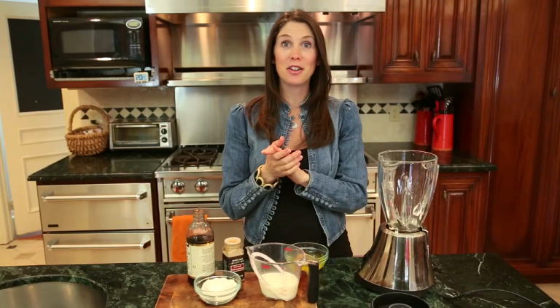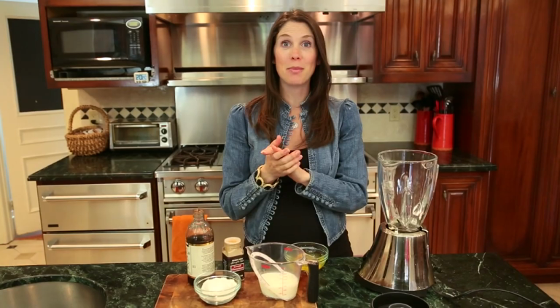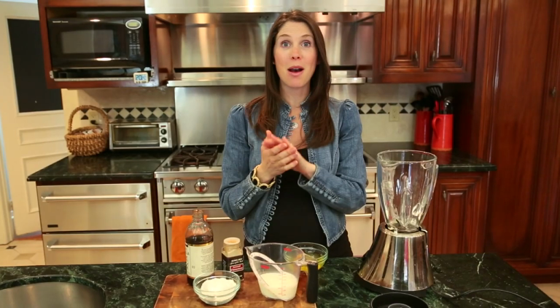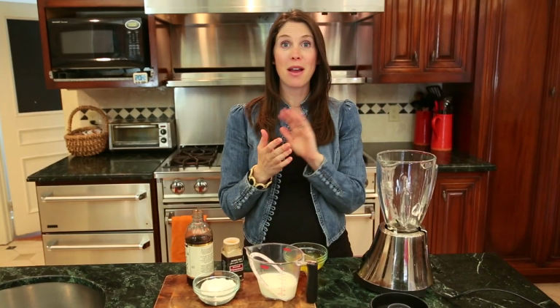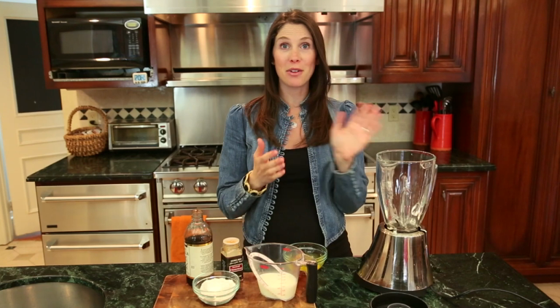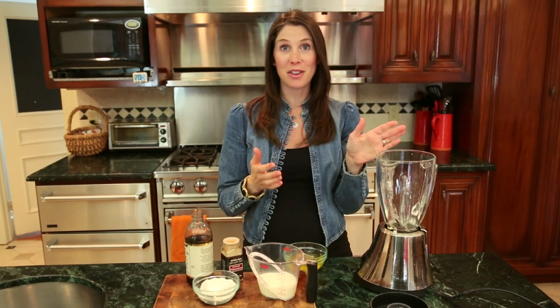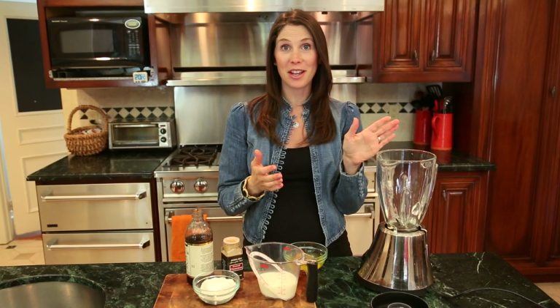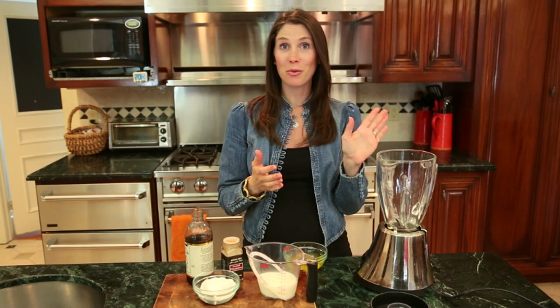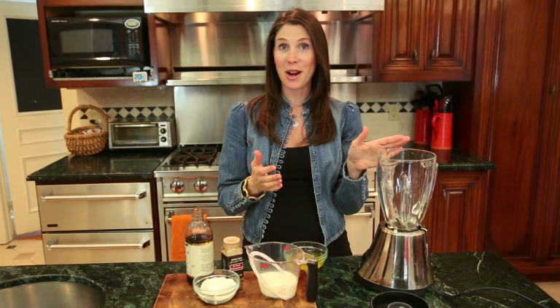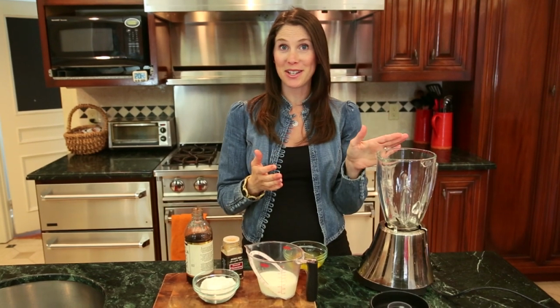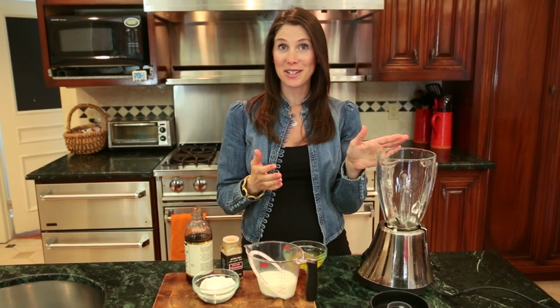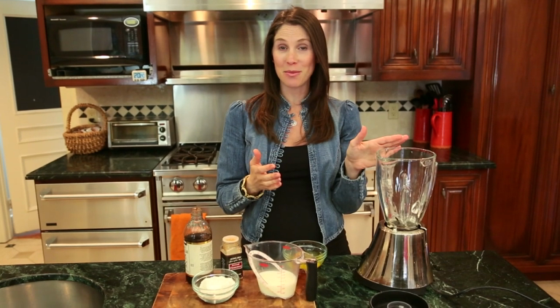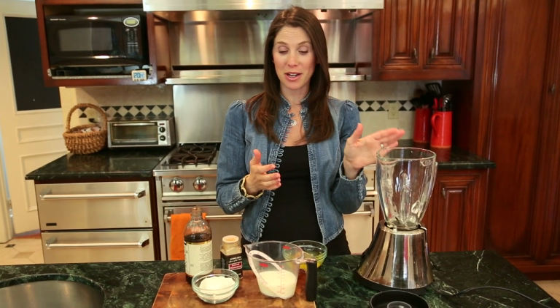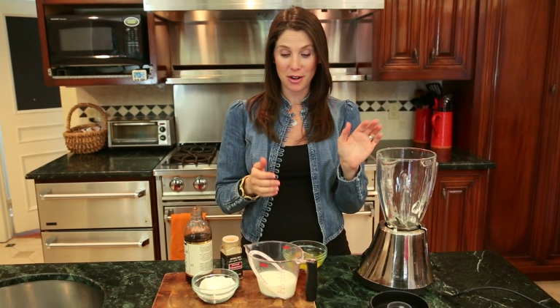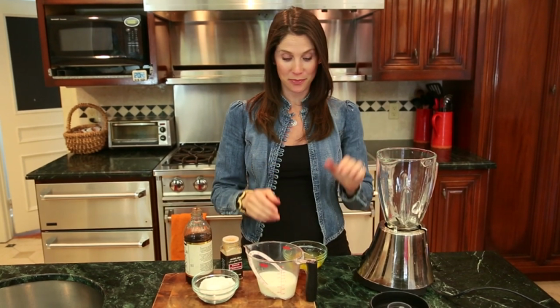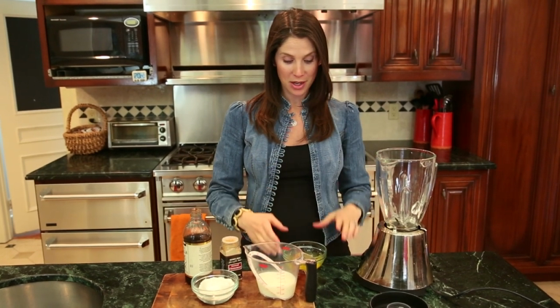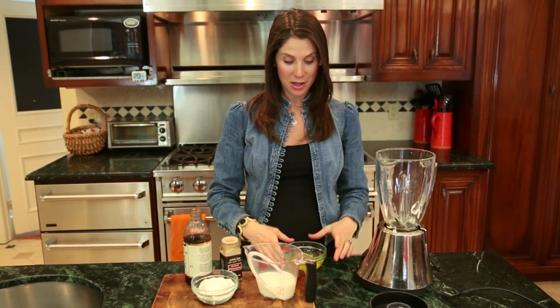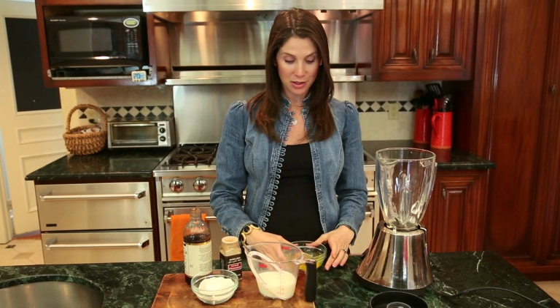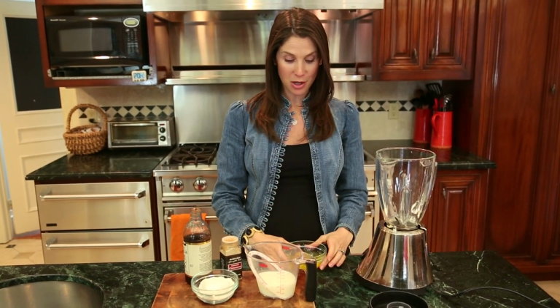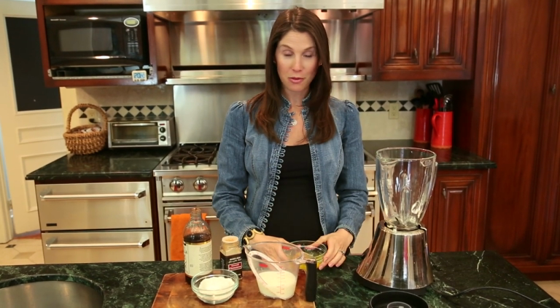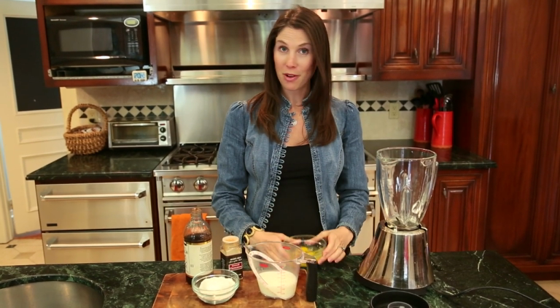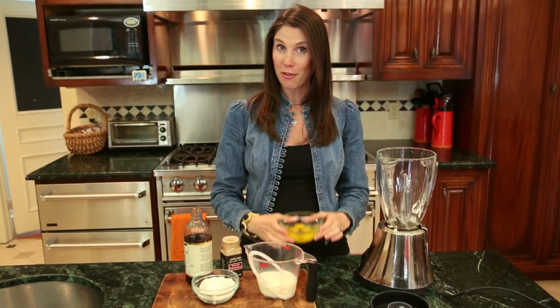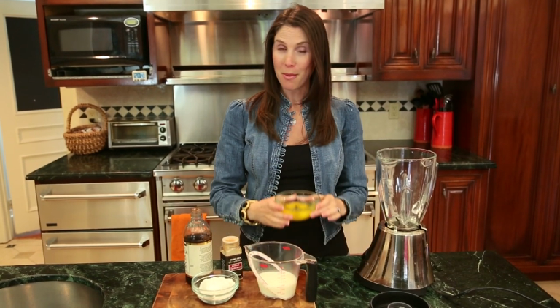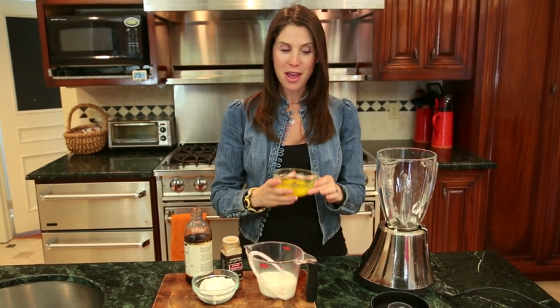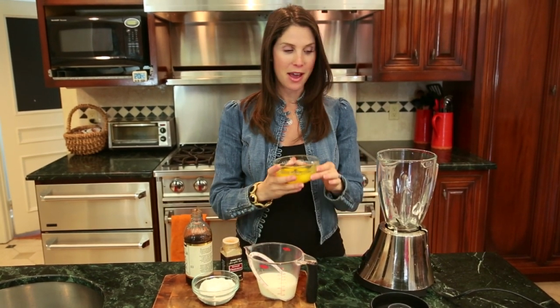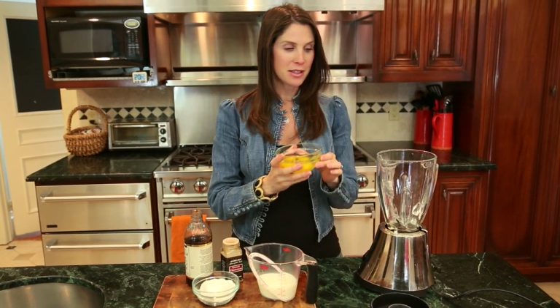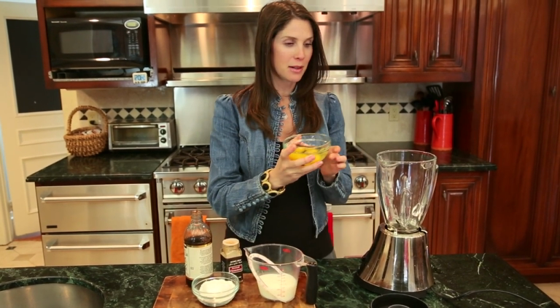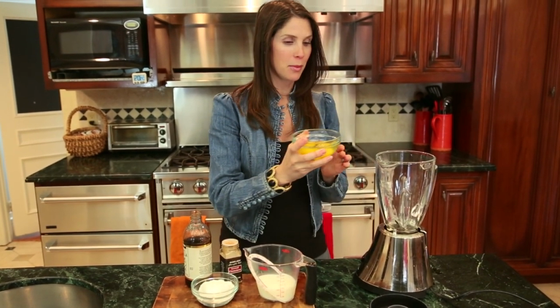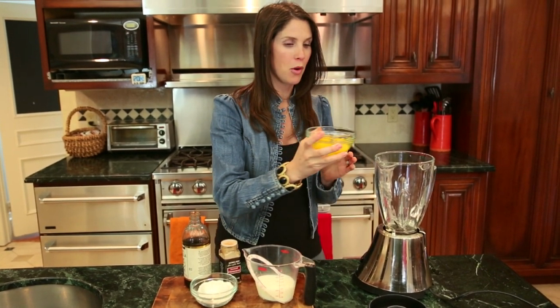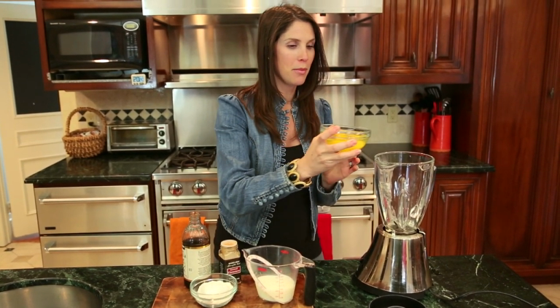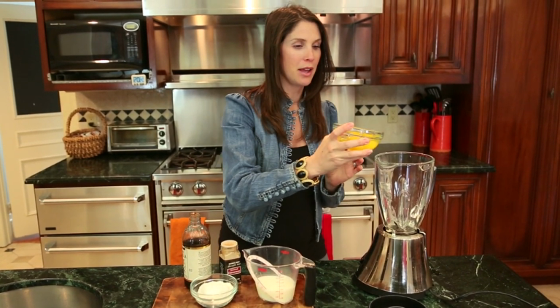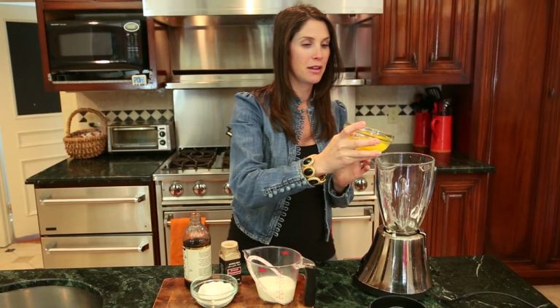And then you're going to pop everything right into the blender. I've got my eggs and I'm going to pour them in.